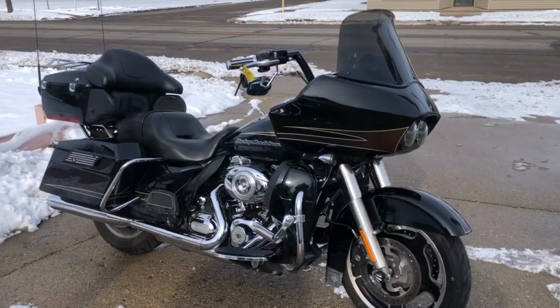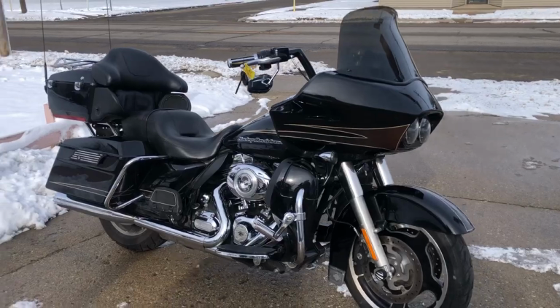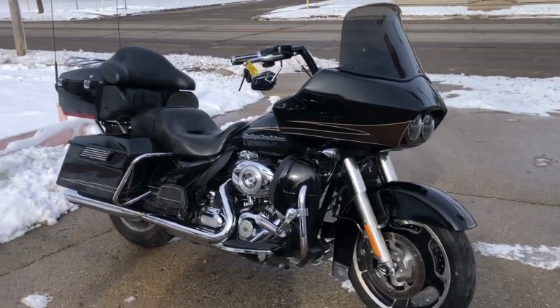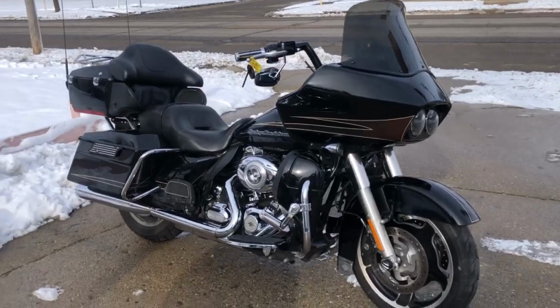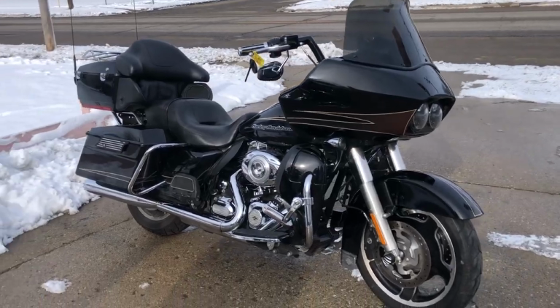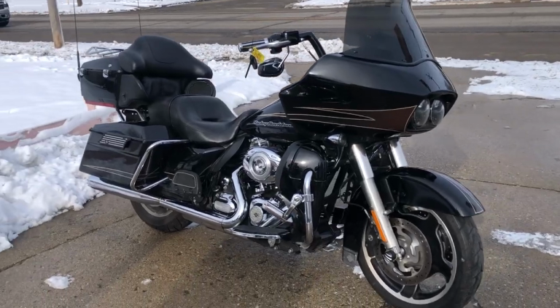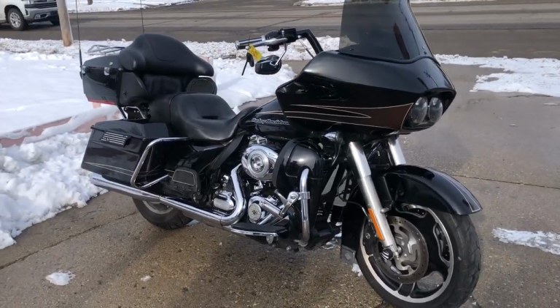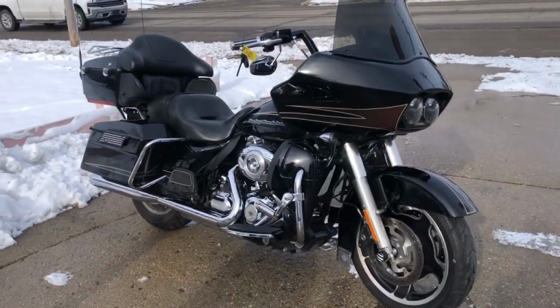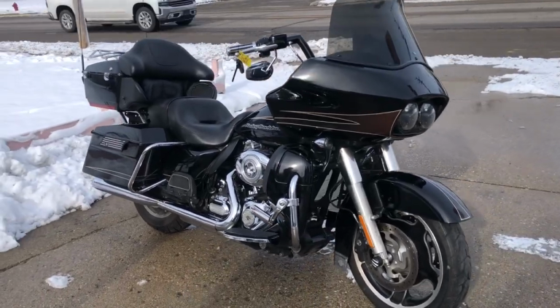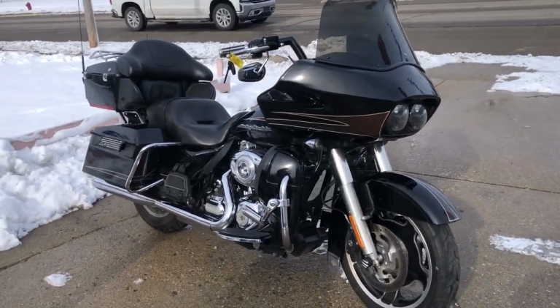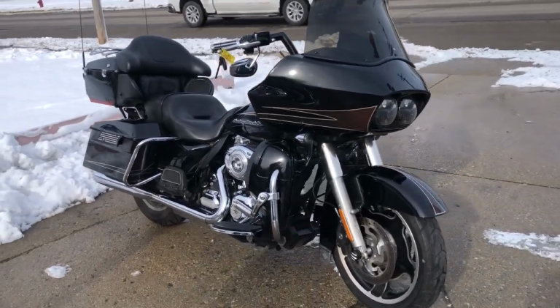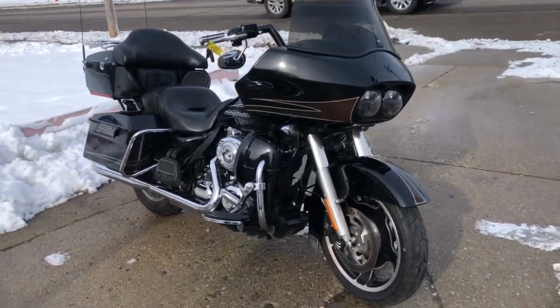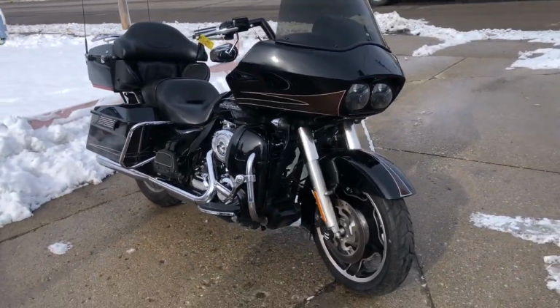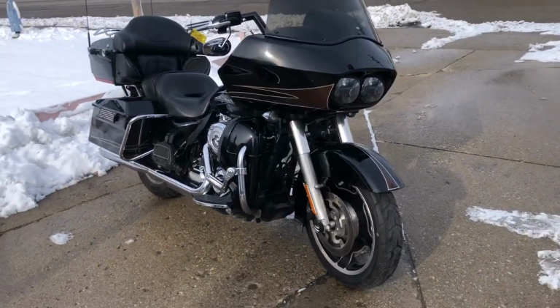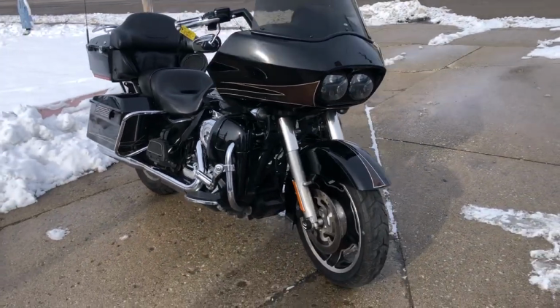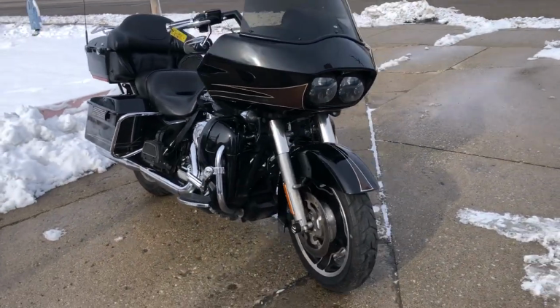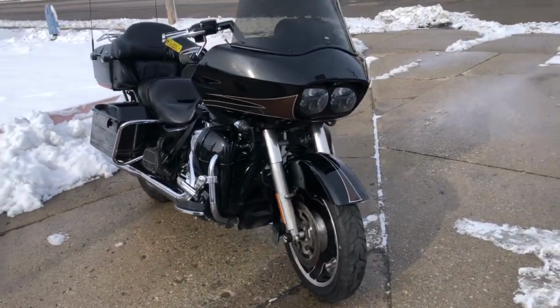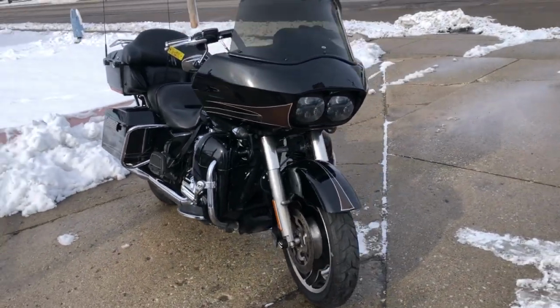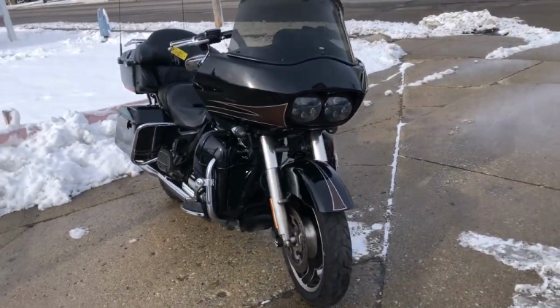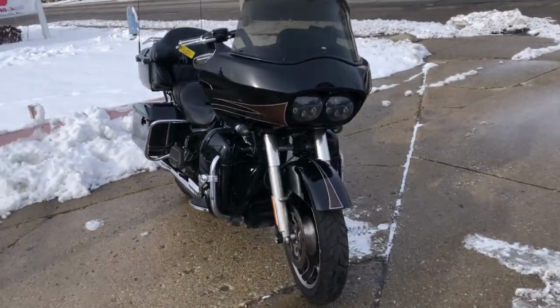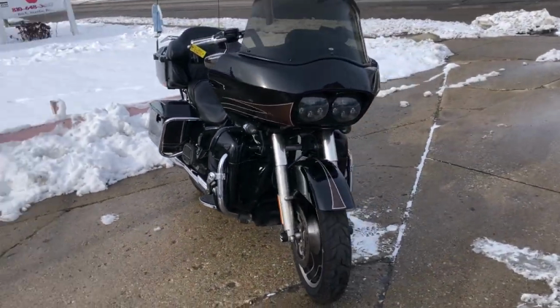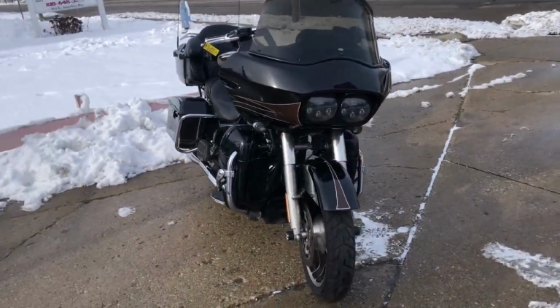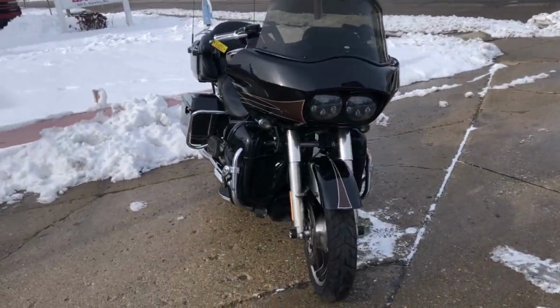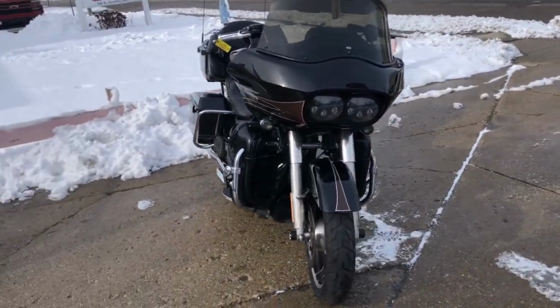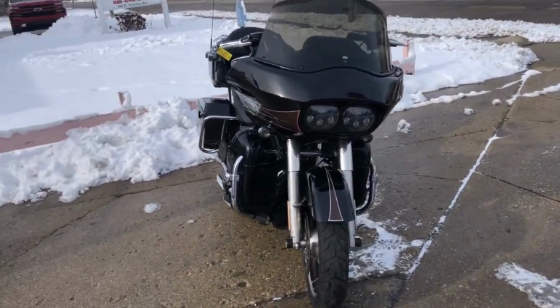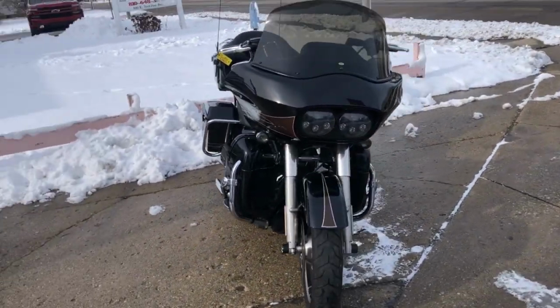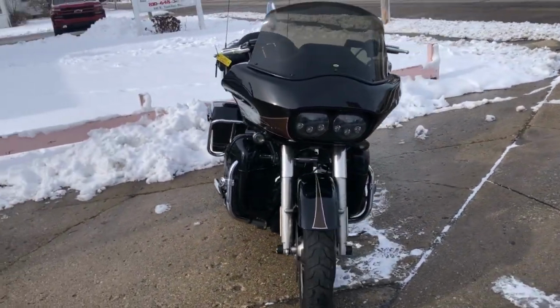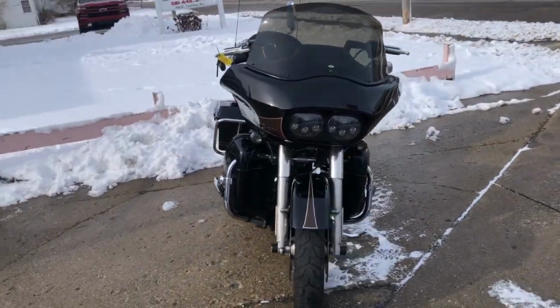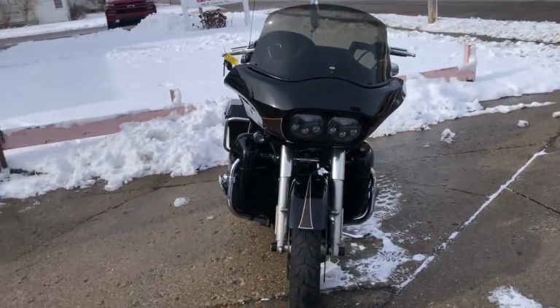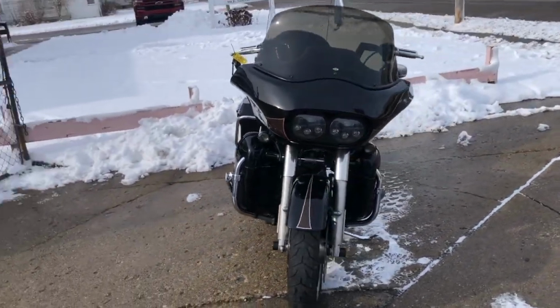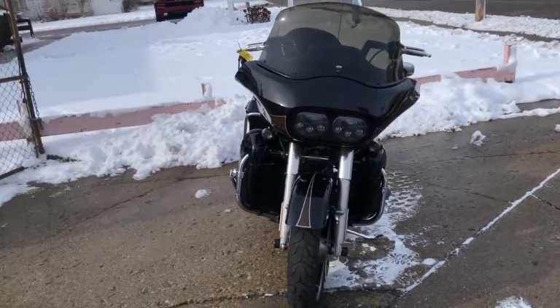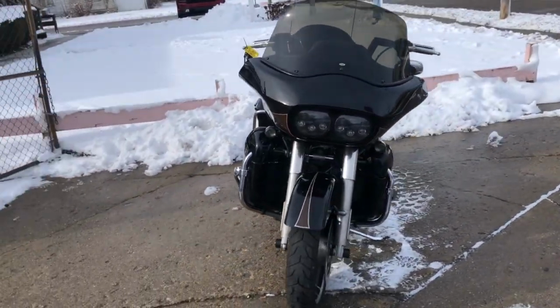Hey guys, ApprovalPowerSports.com here doing some videos on some bikes that just came in. Check this '13 Road Glide out.